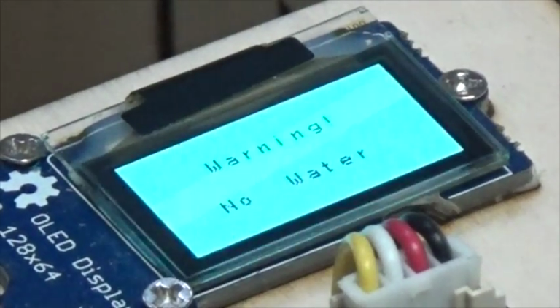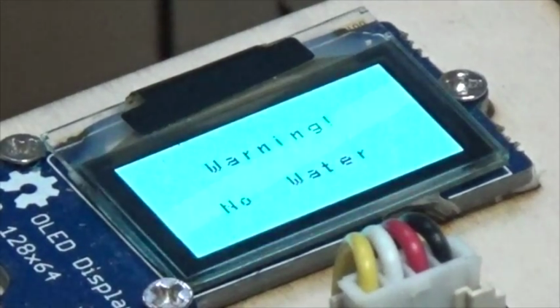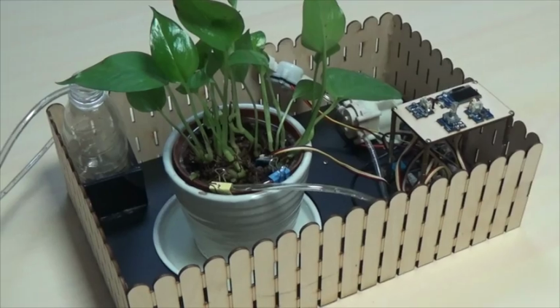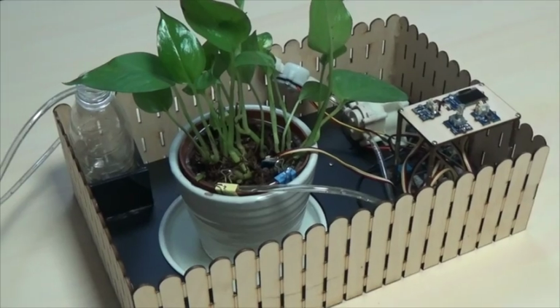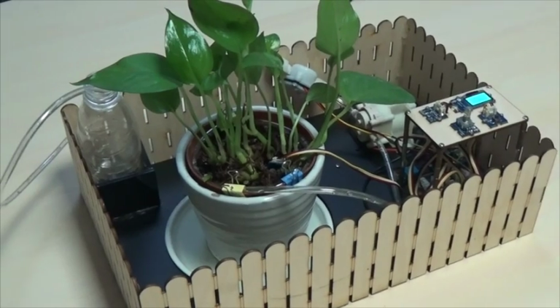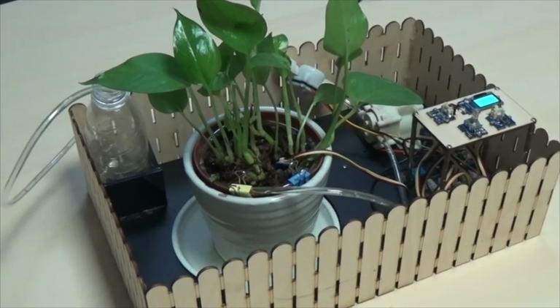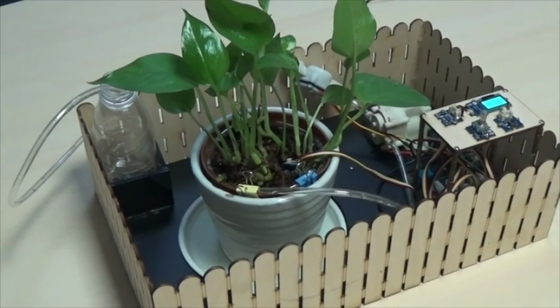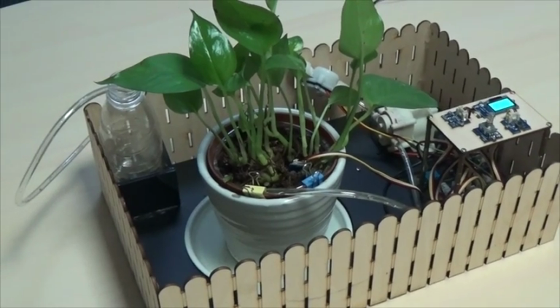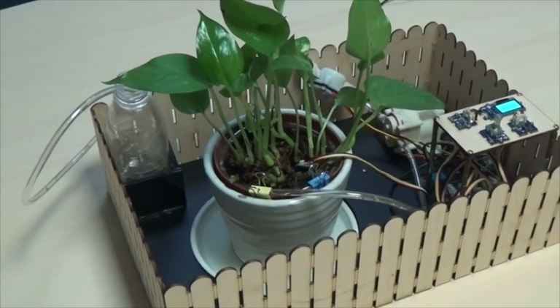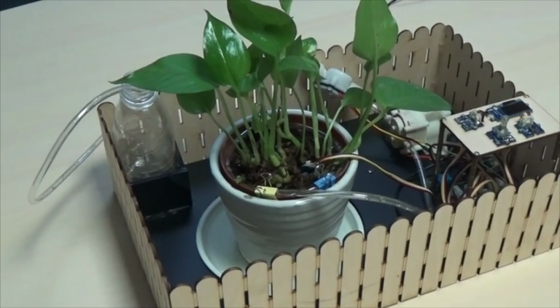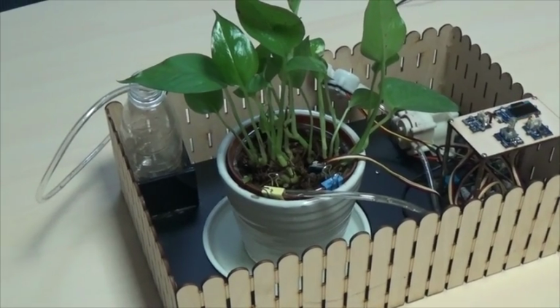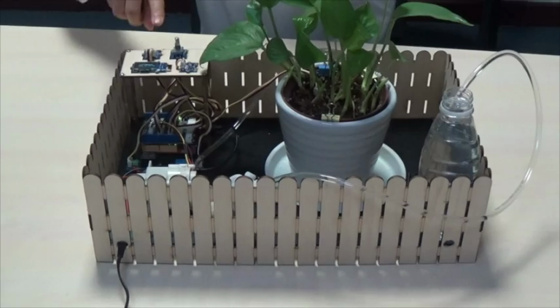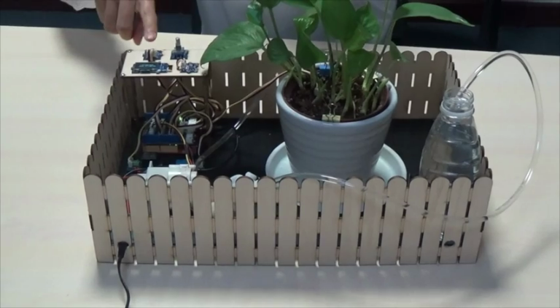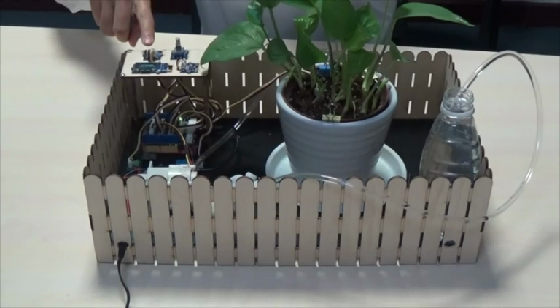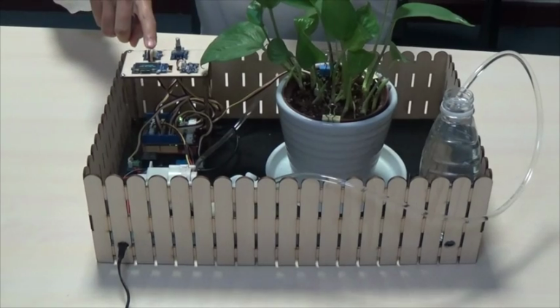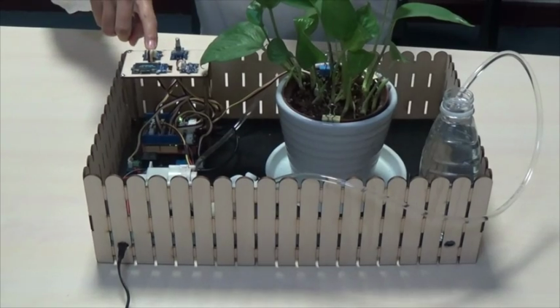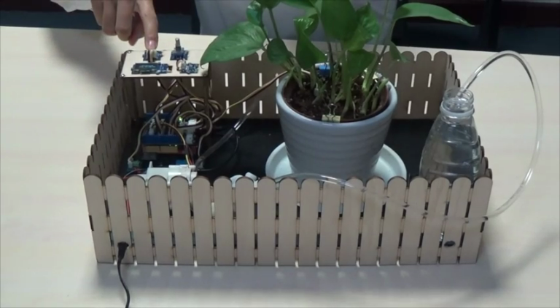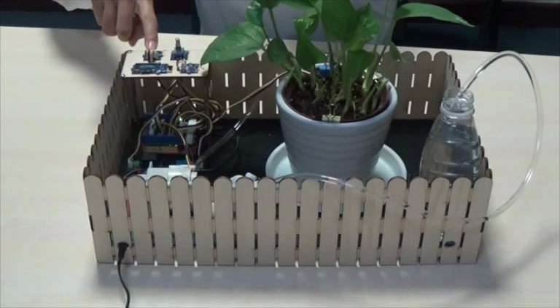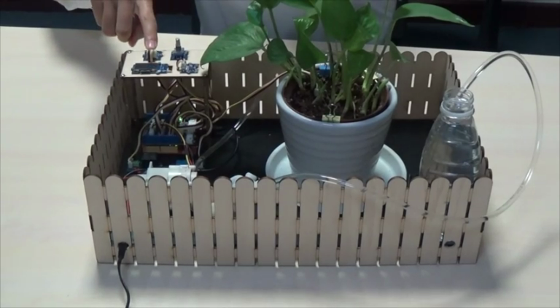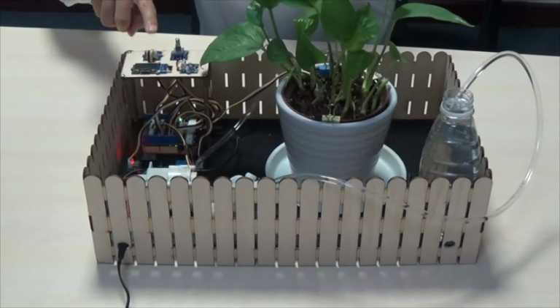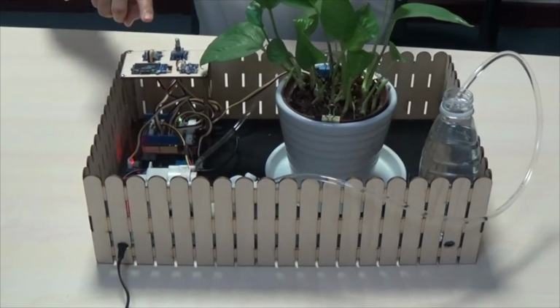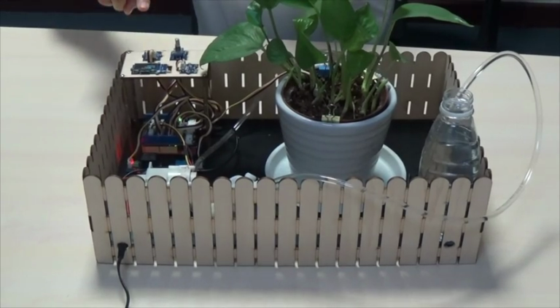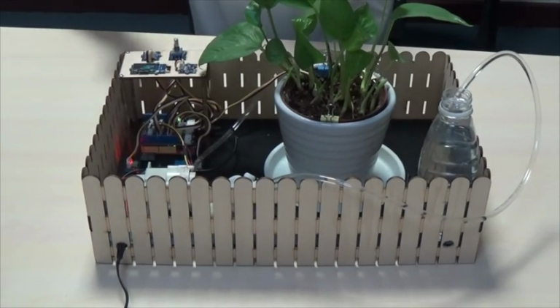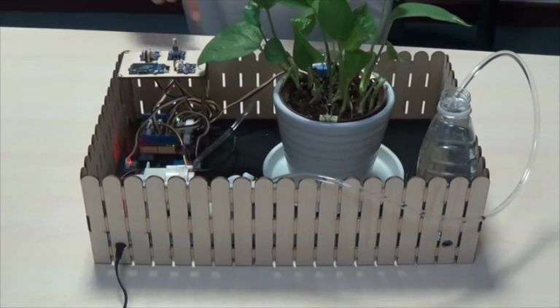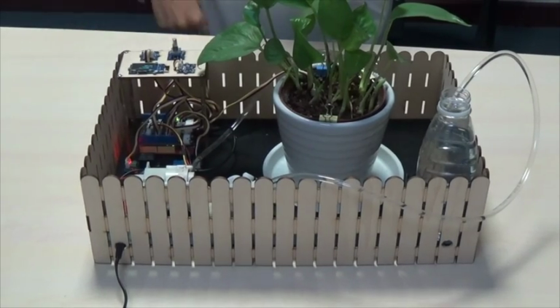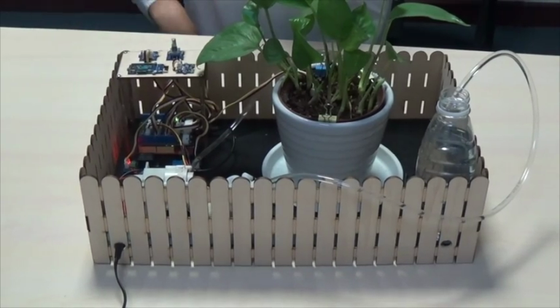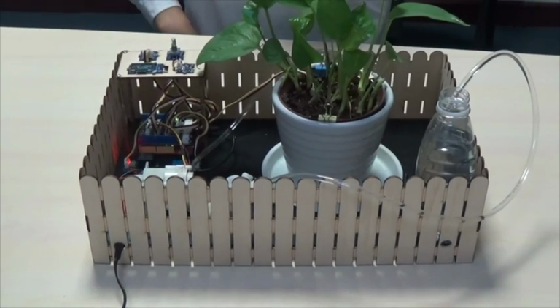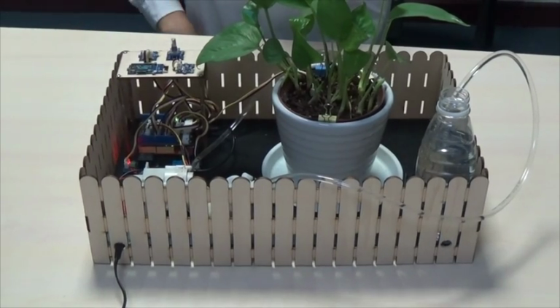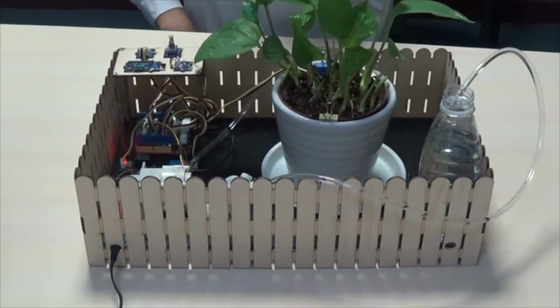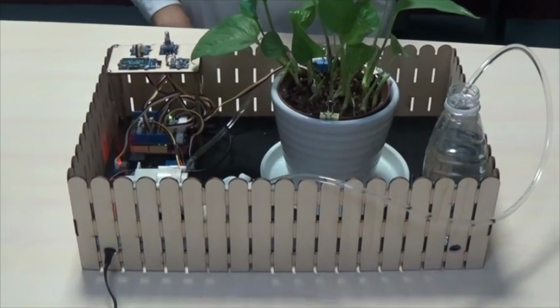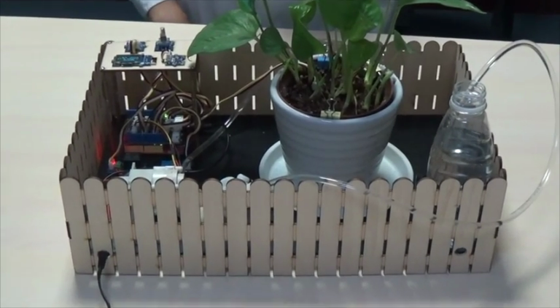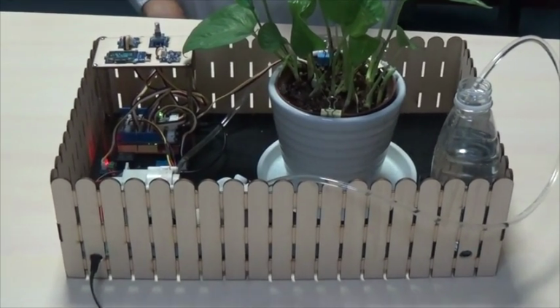So just put some water in a bottle and our plant care system will take care of your baby plants for you. Let's go!